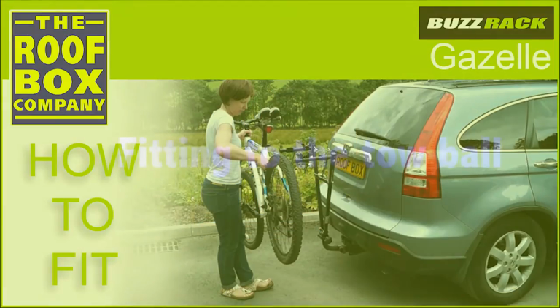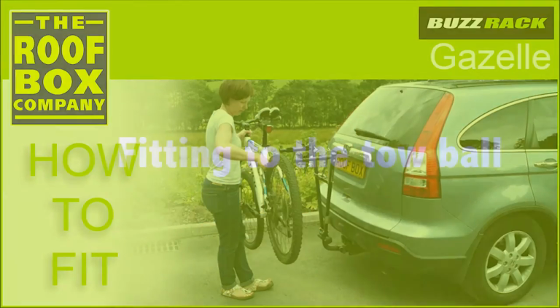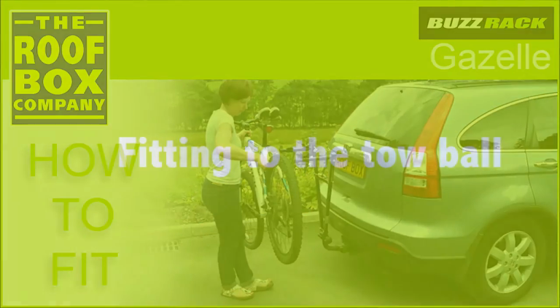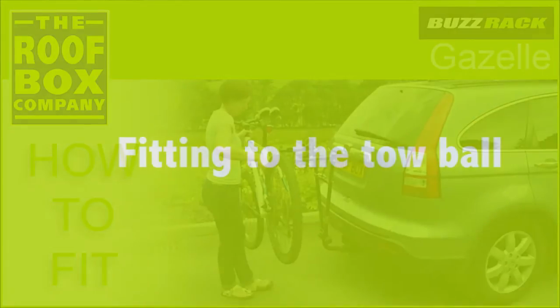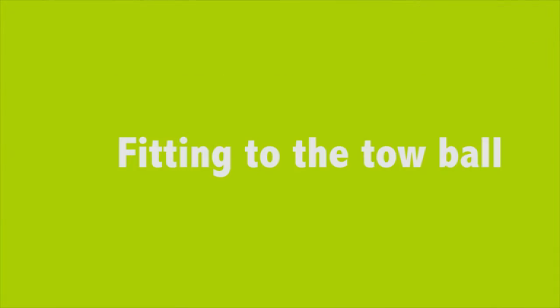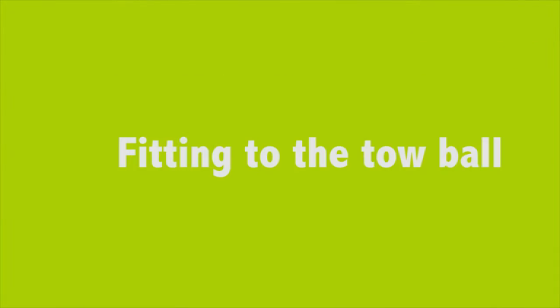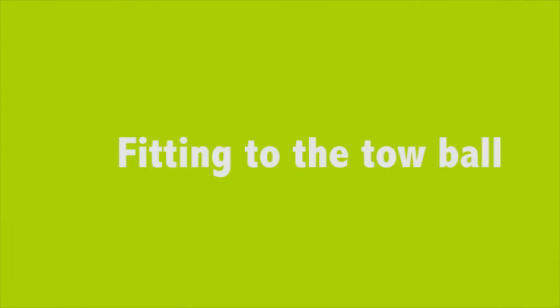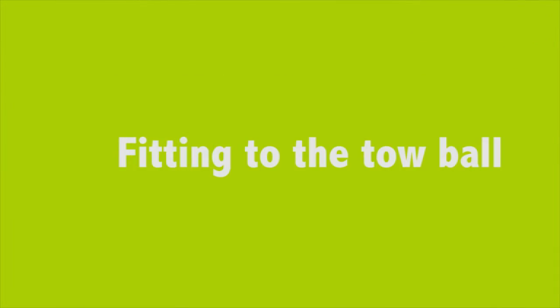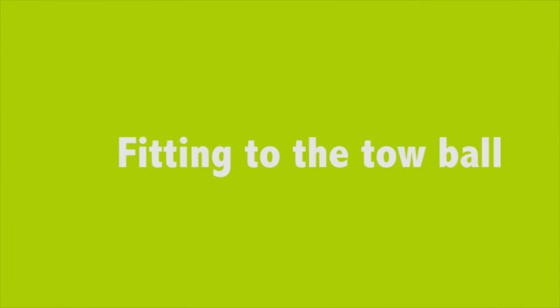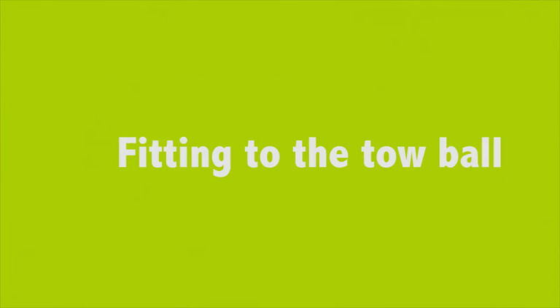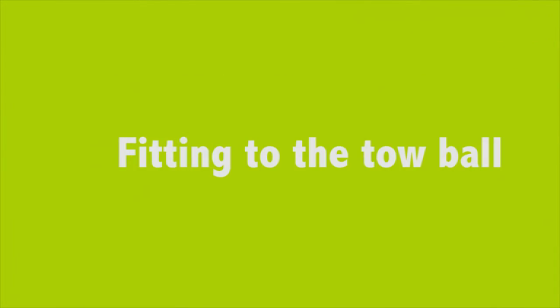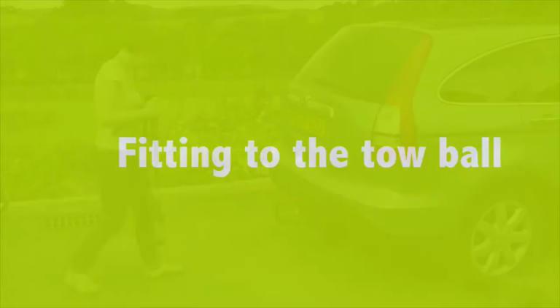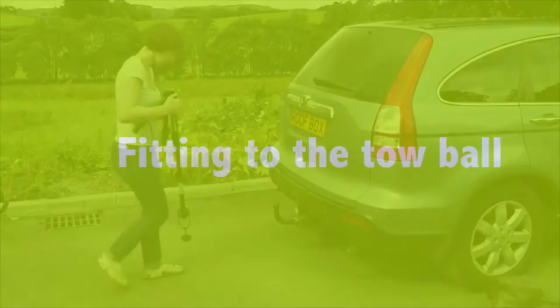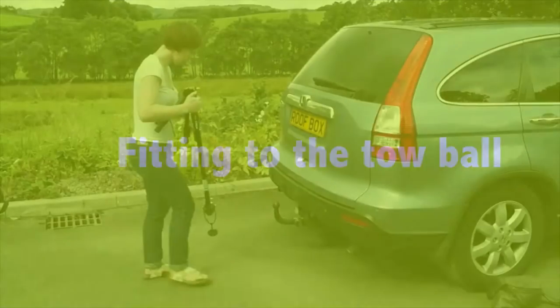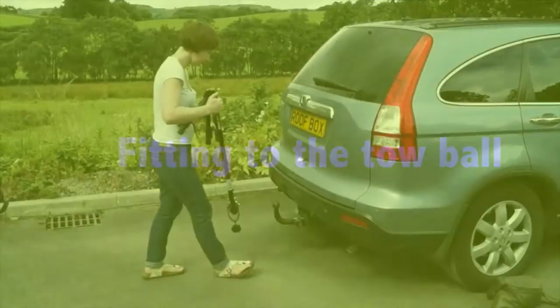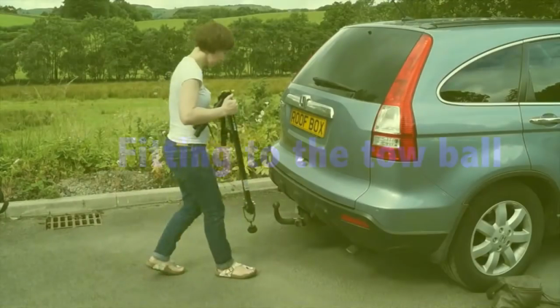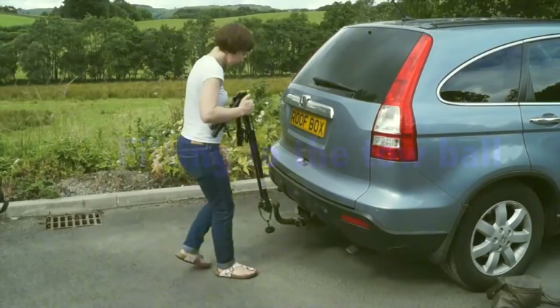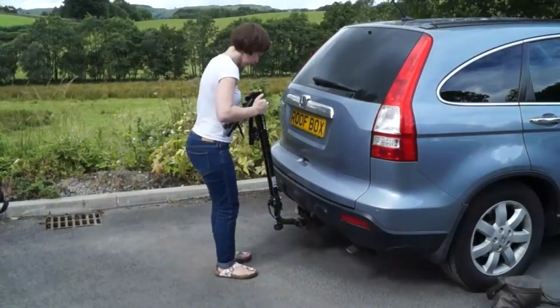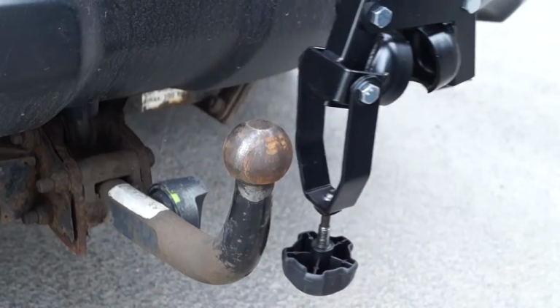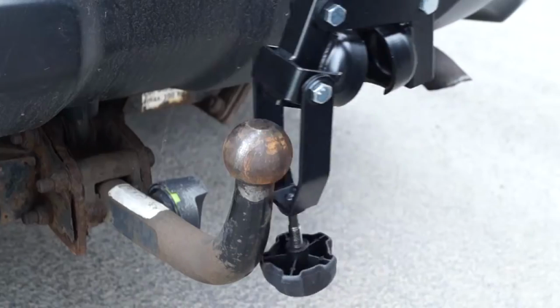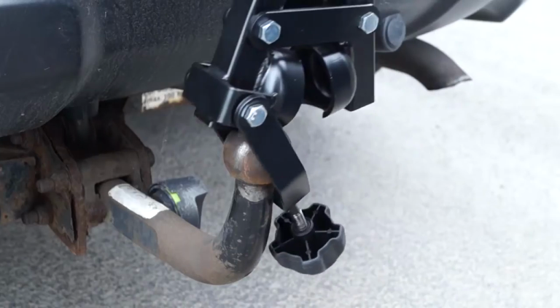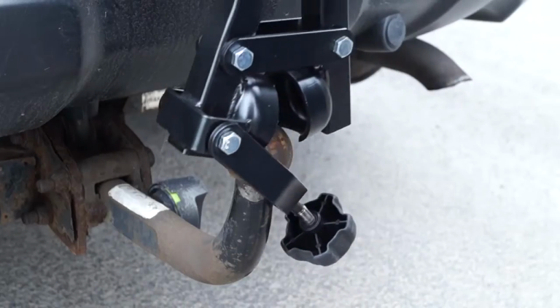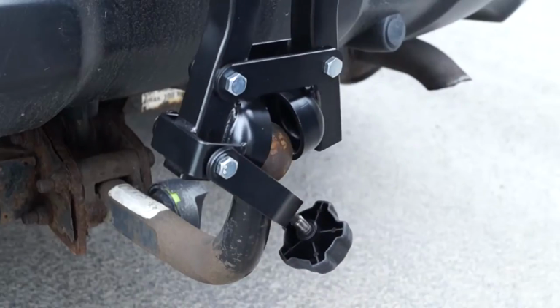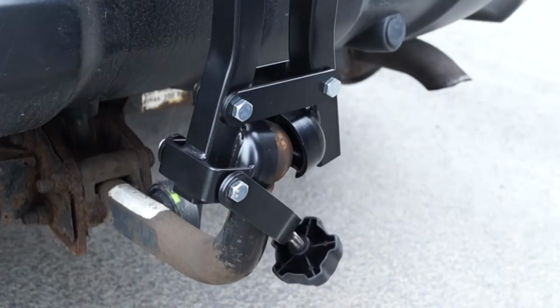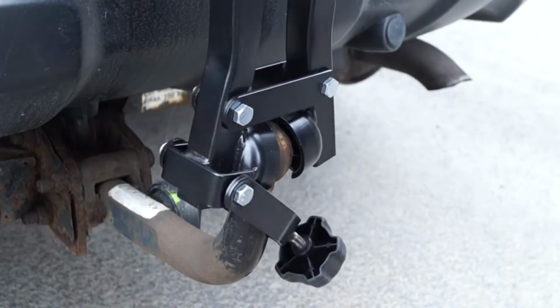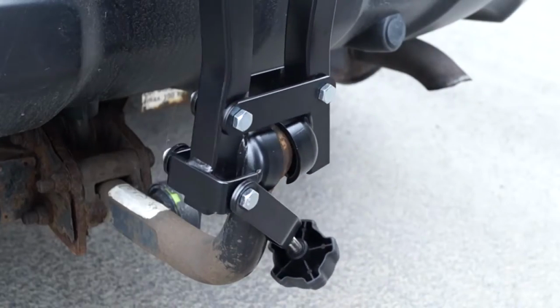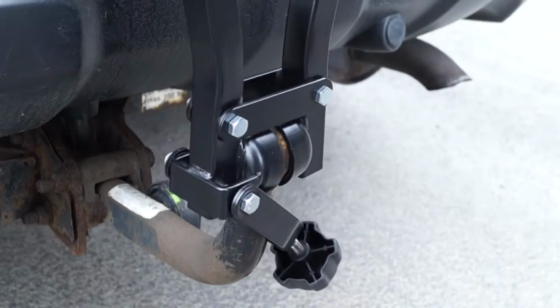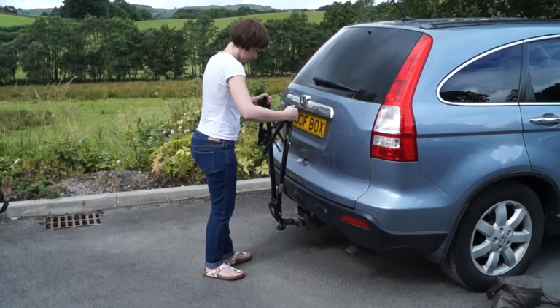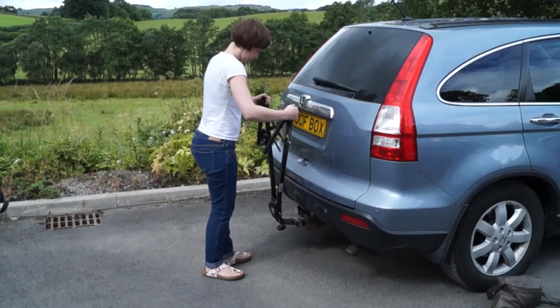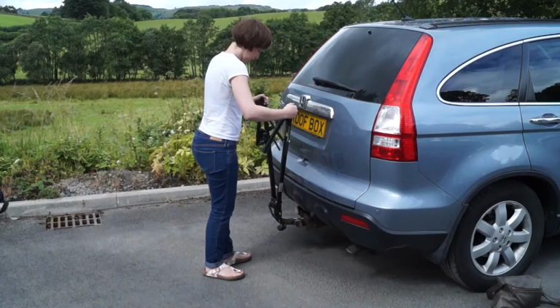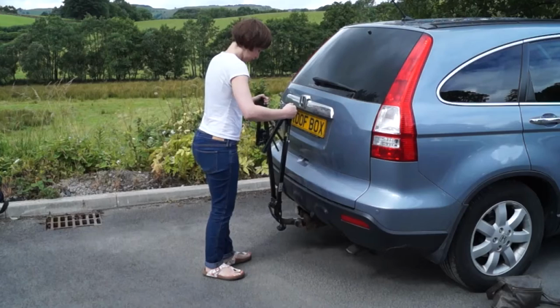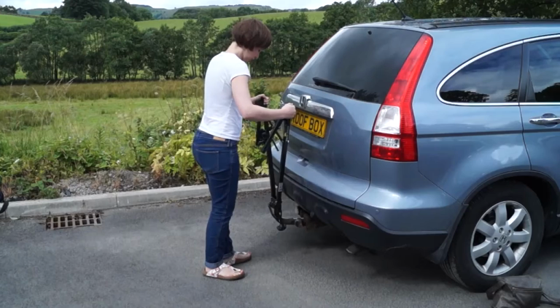The Gazelle is quick and easy to fit. Place on the toe ball and push both uprights away from each other.